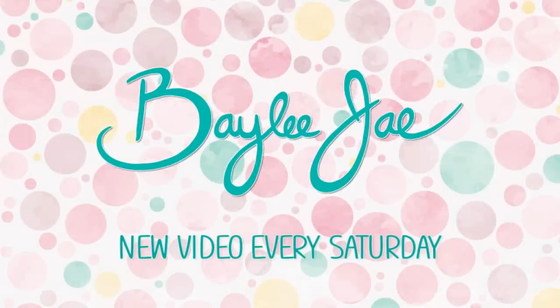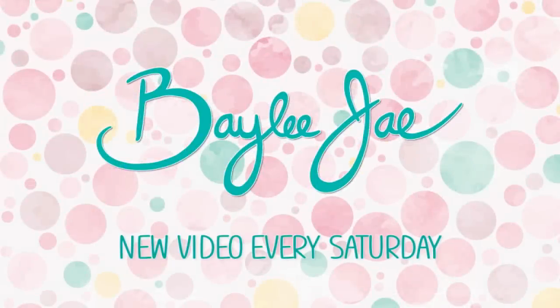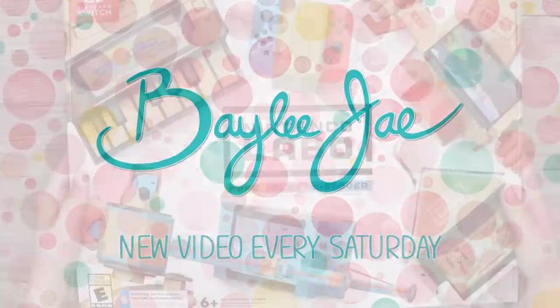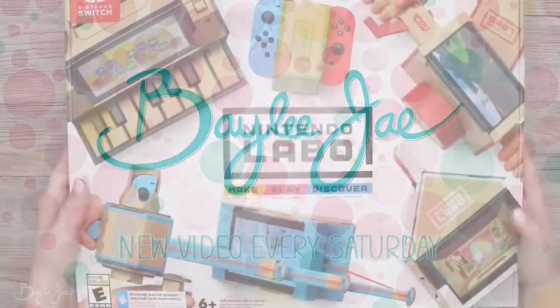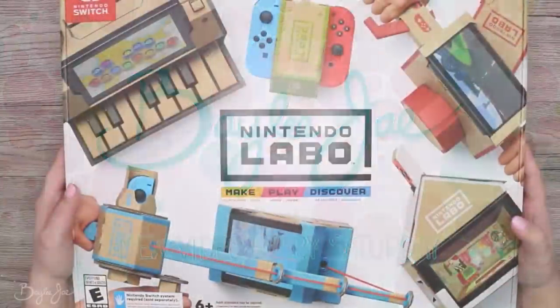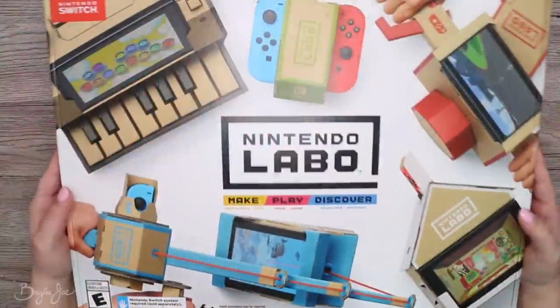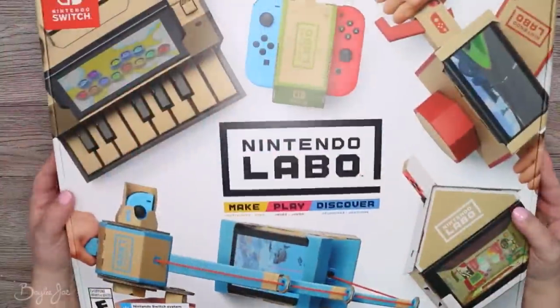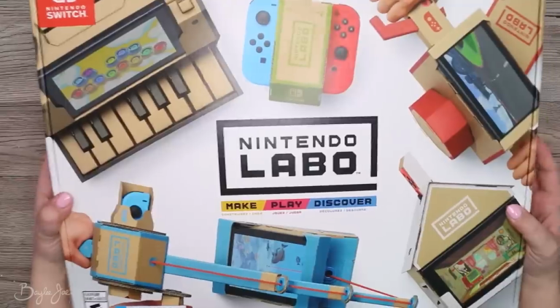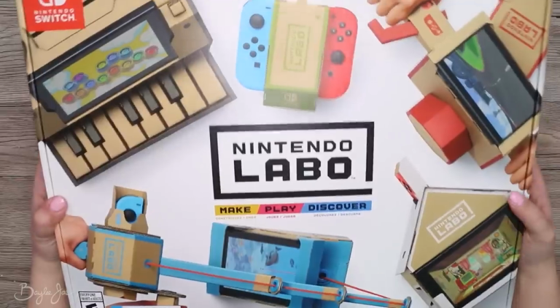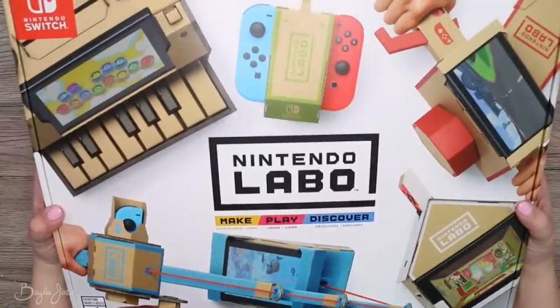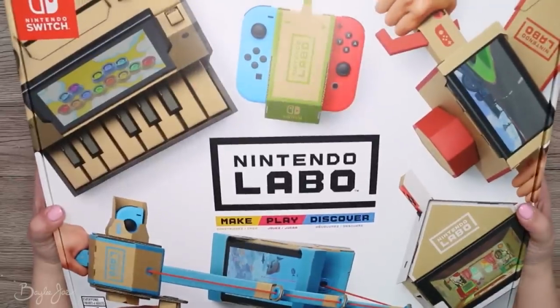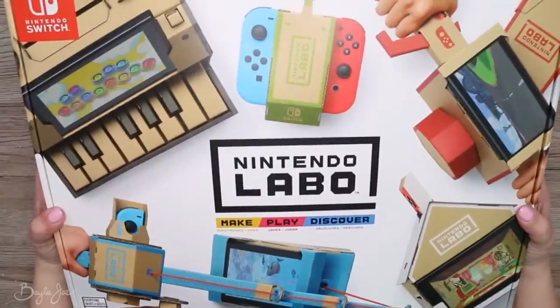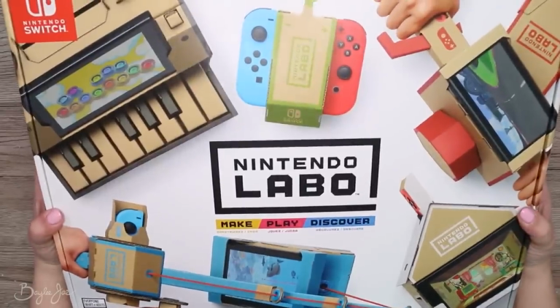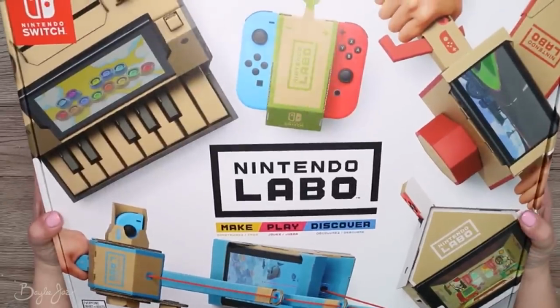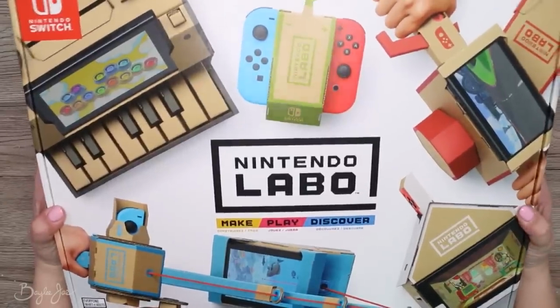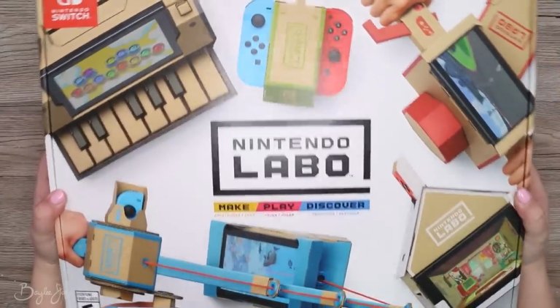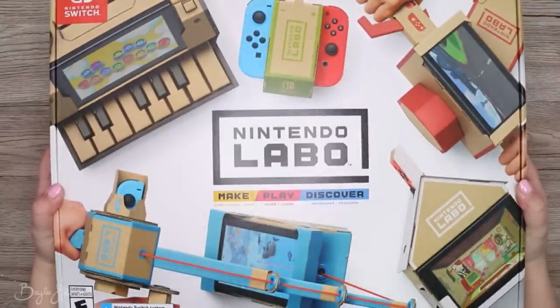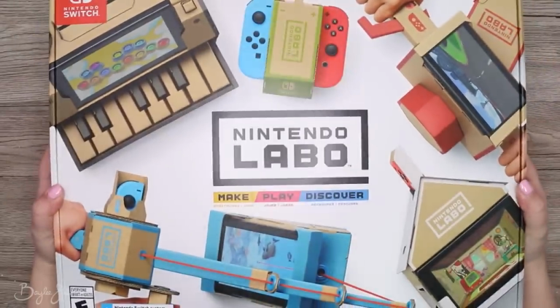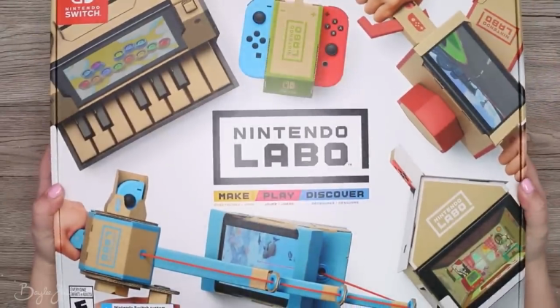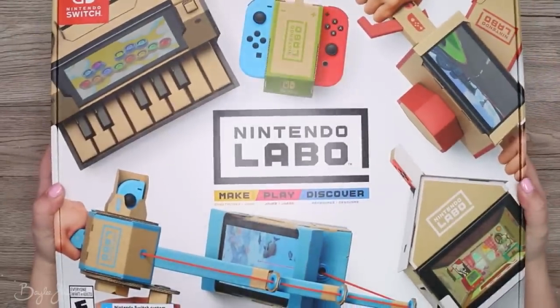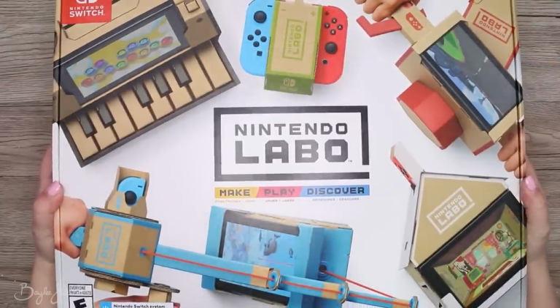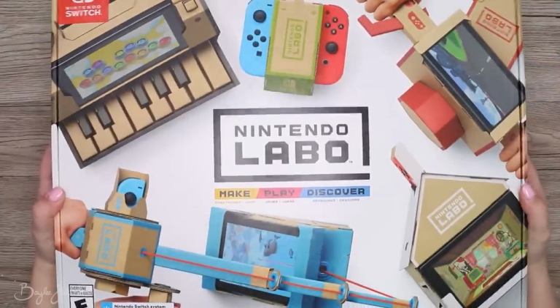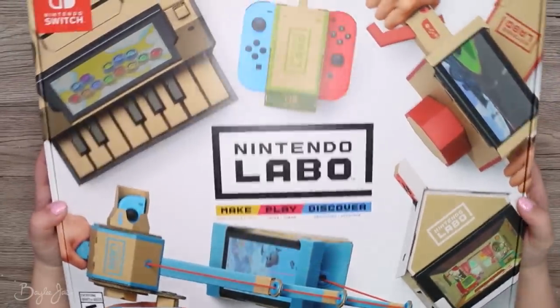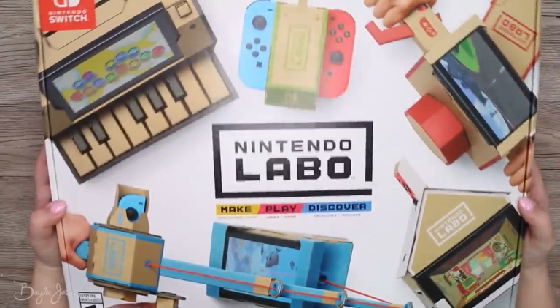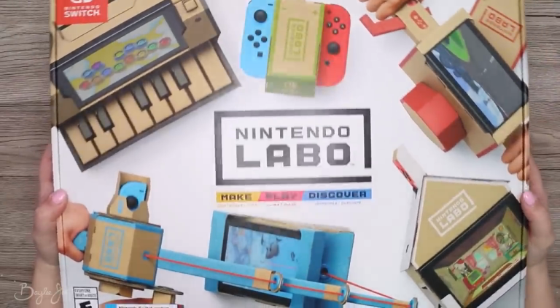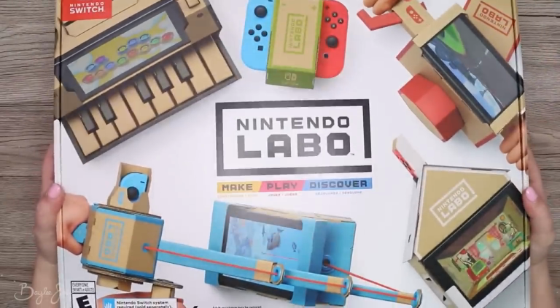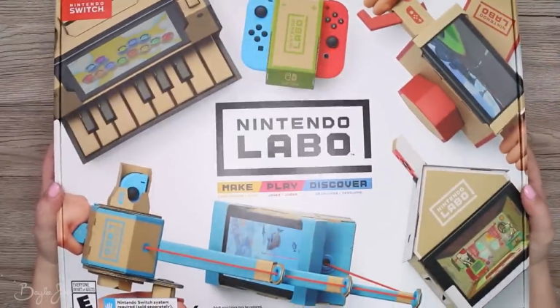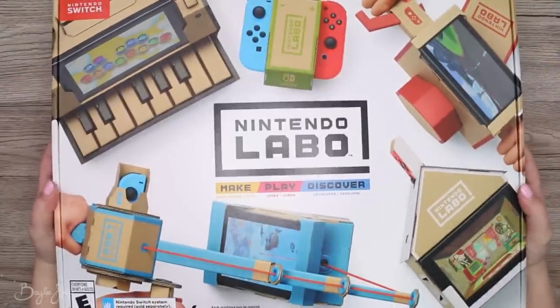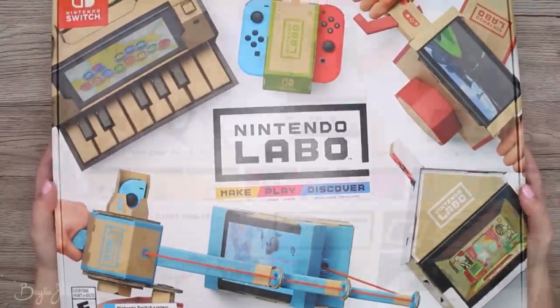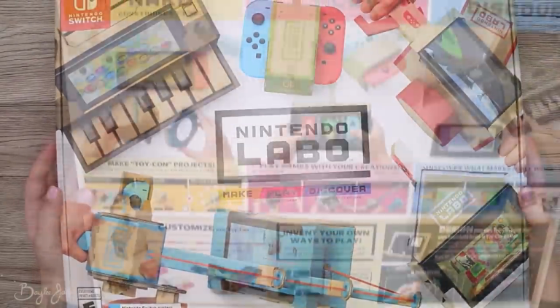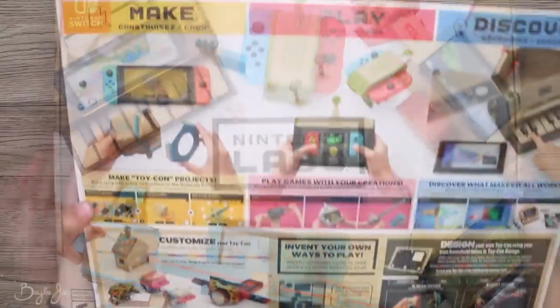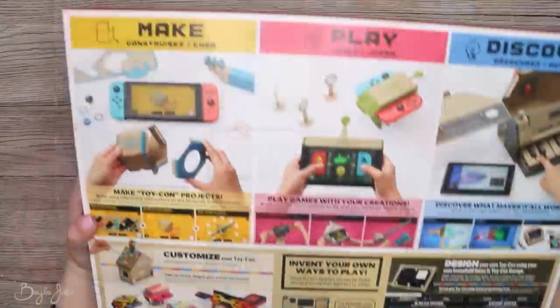Hey everyone! So in today's video, I'm doing a custom paint job on the Nintendo Labo piano.